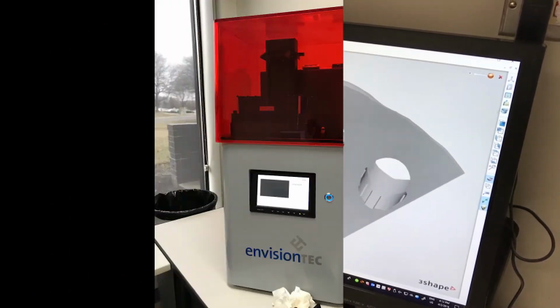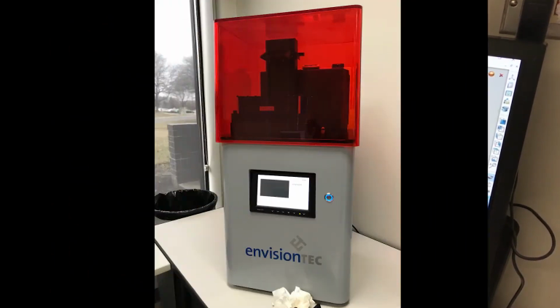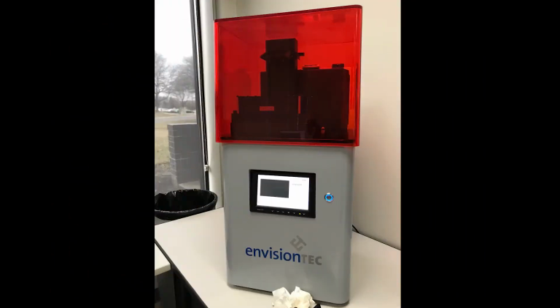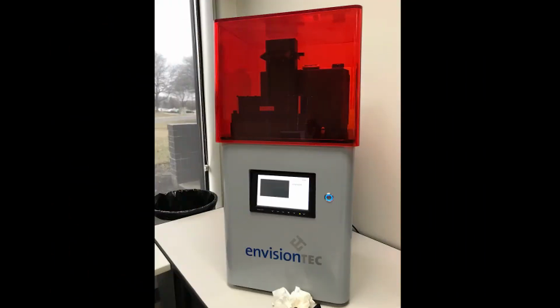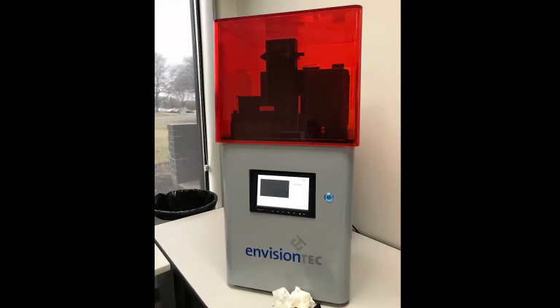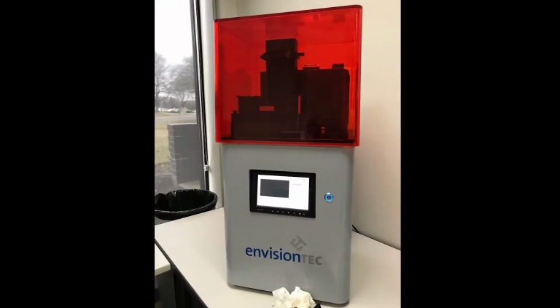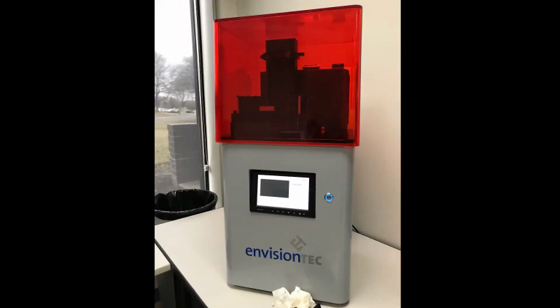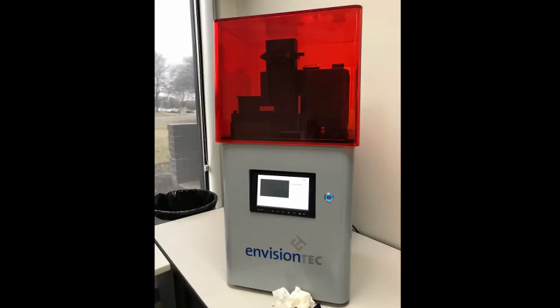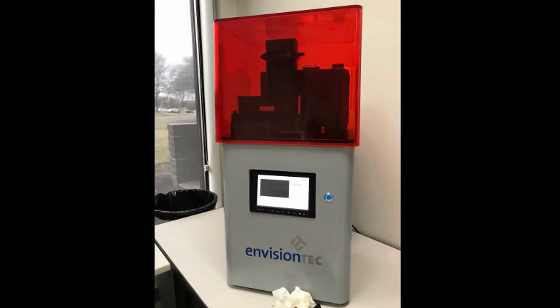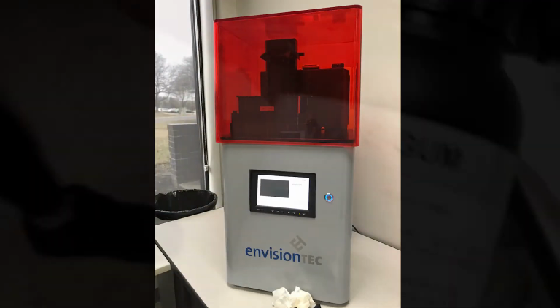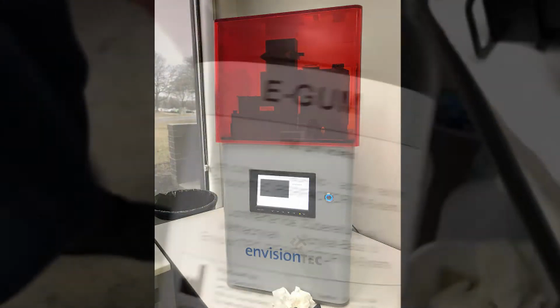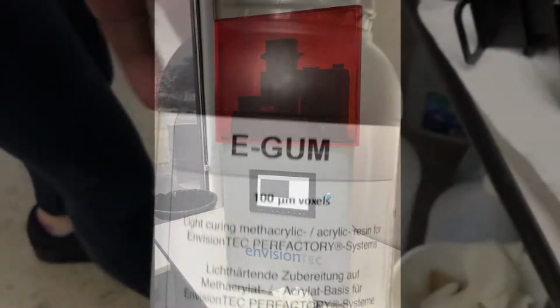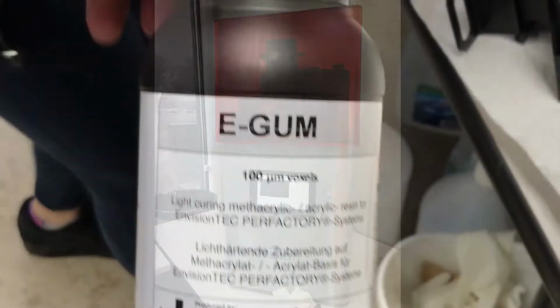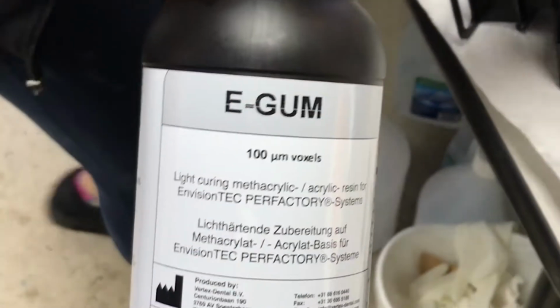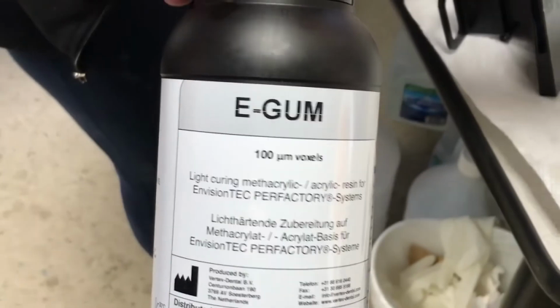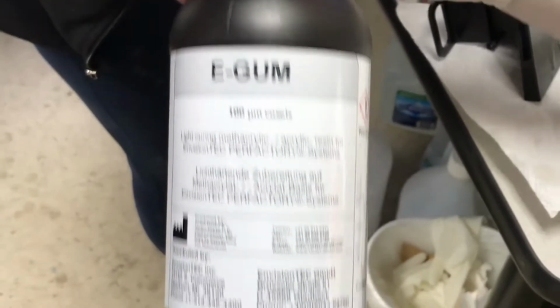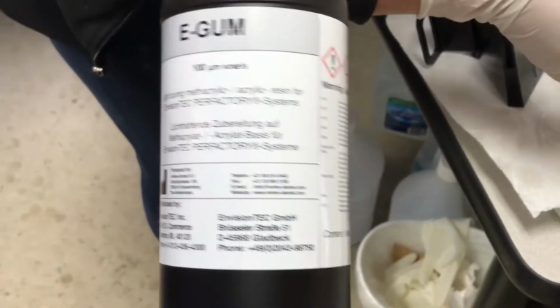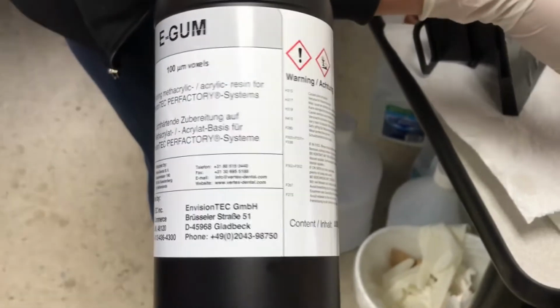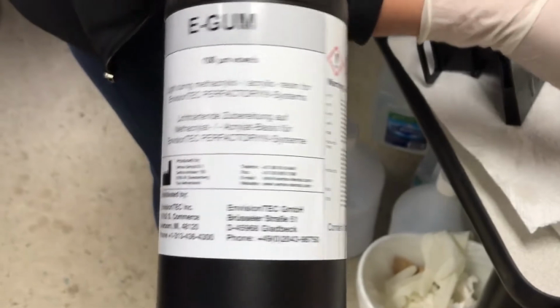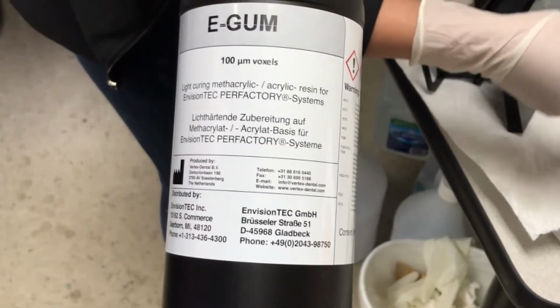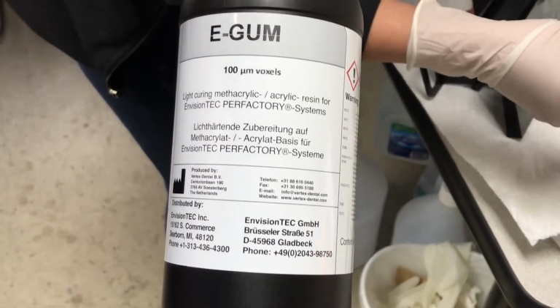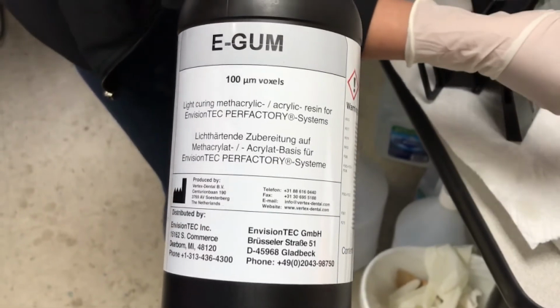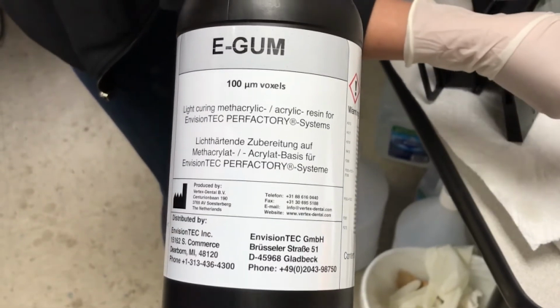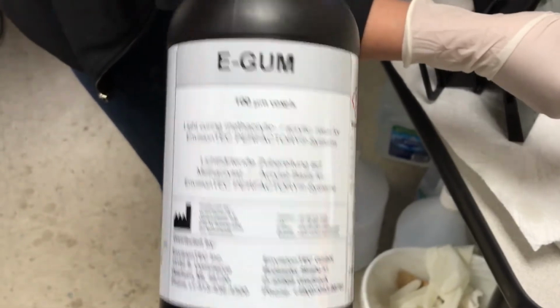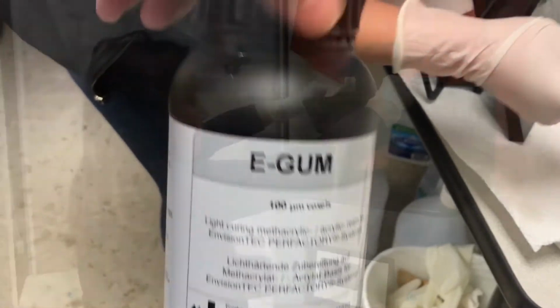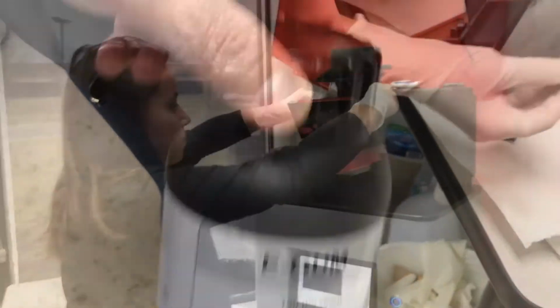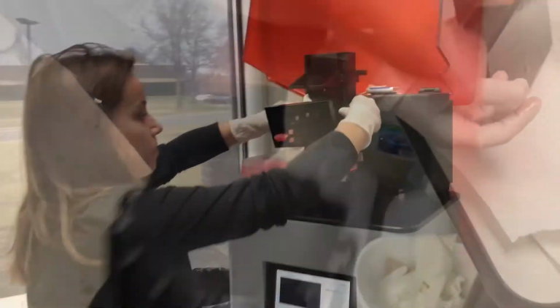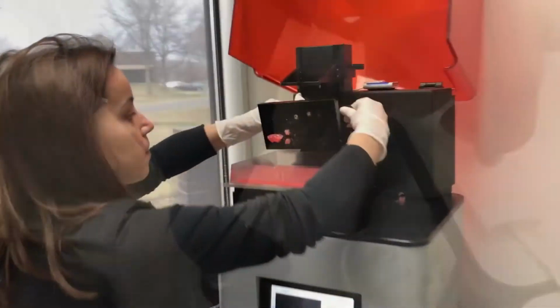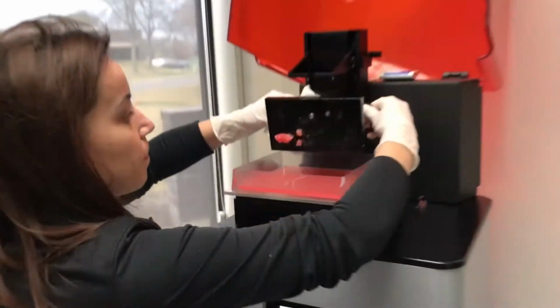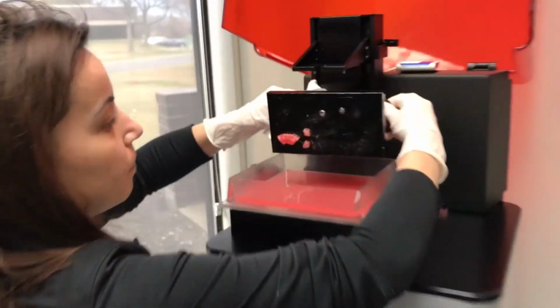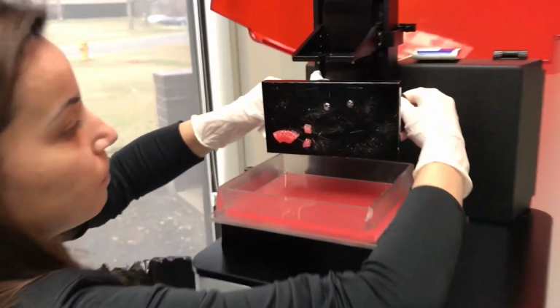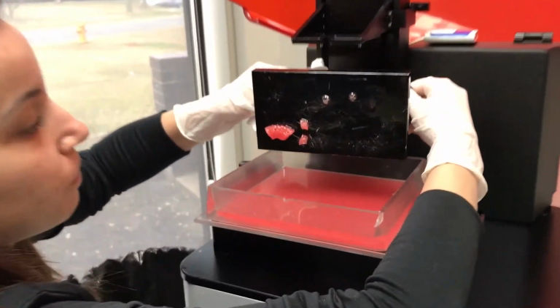Next we used an EnvisionTech 3D printer with e-gum light curing methacrylic acrylic resin and printed the file.